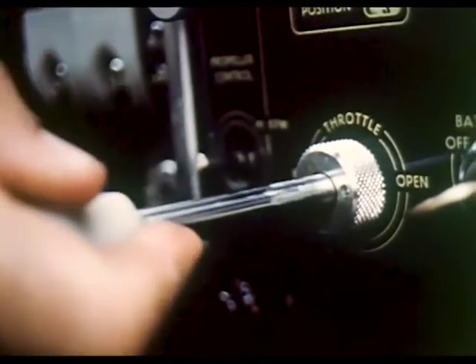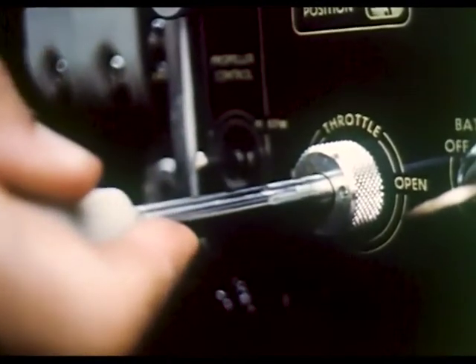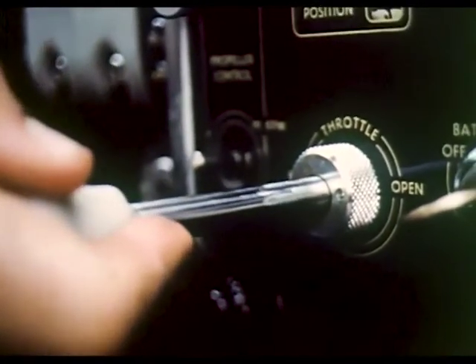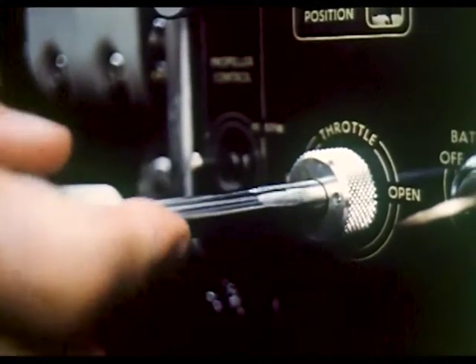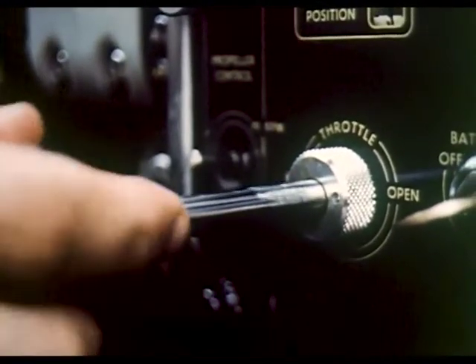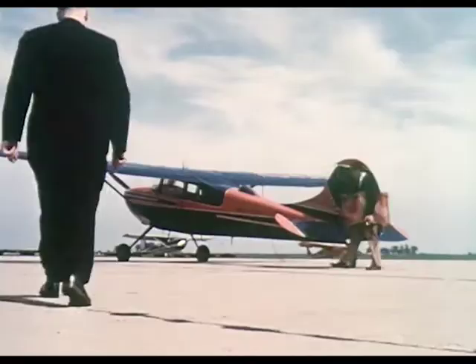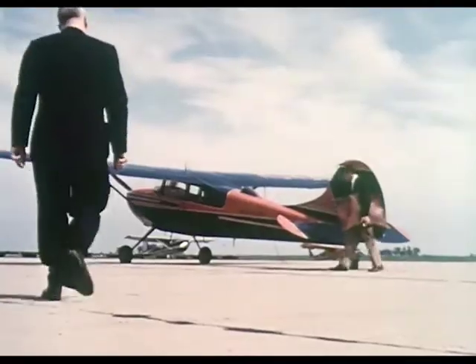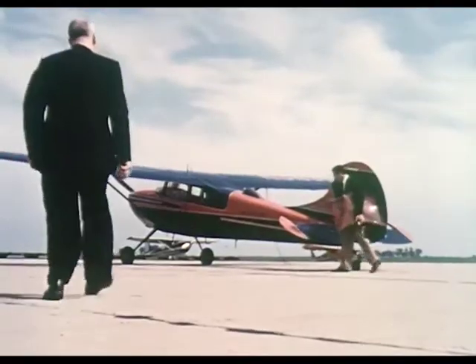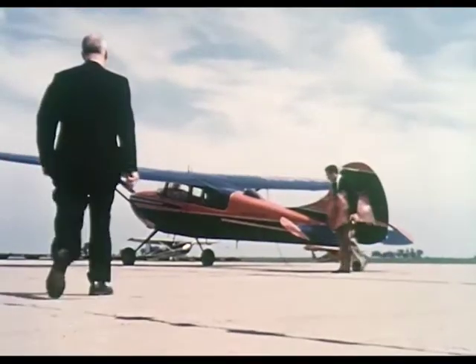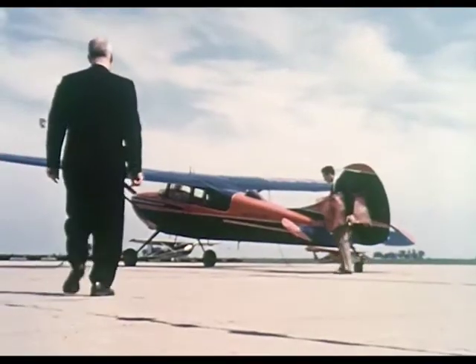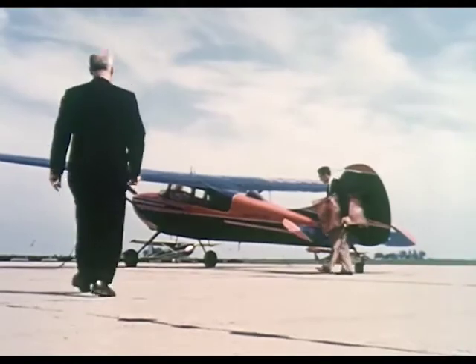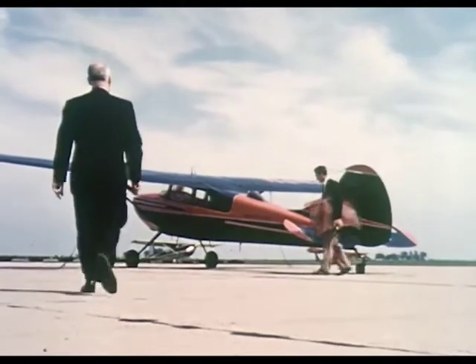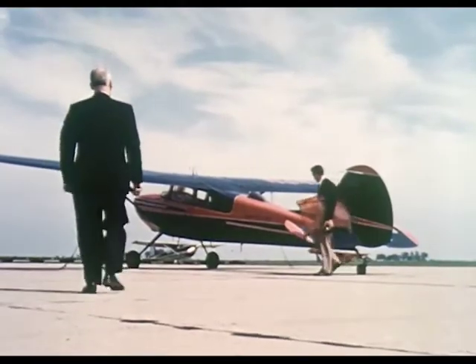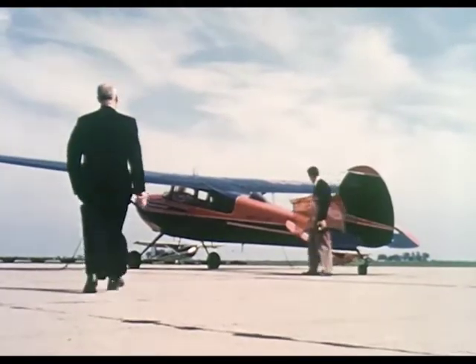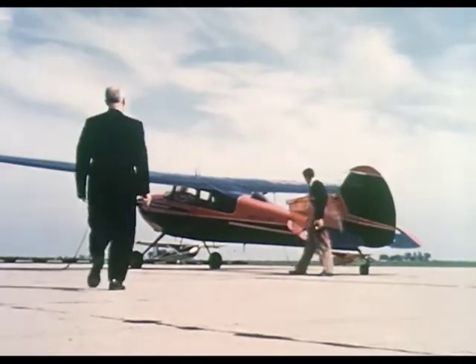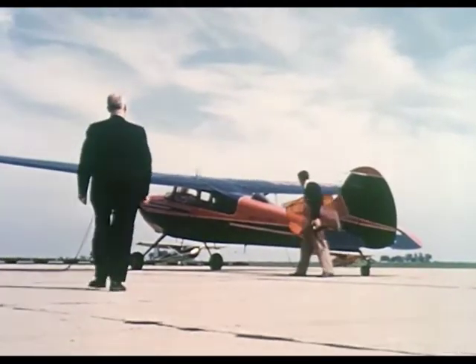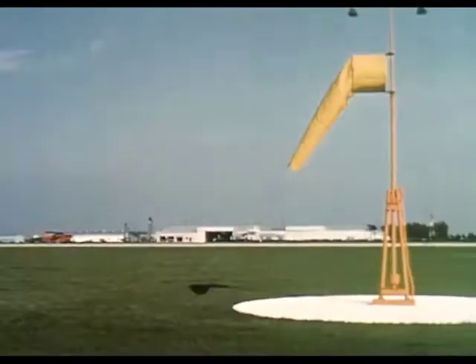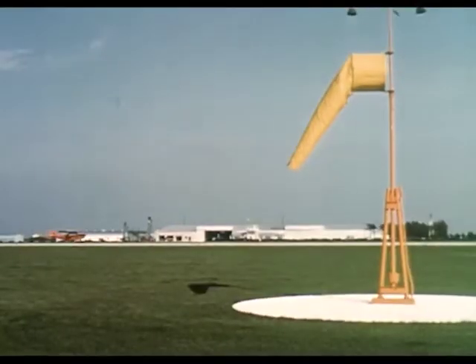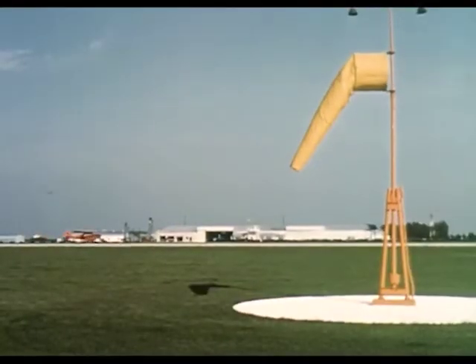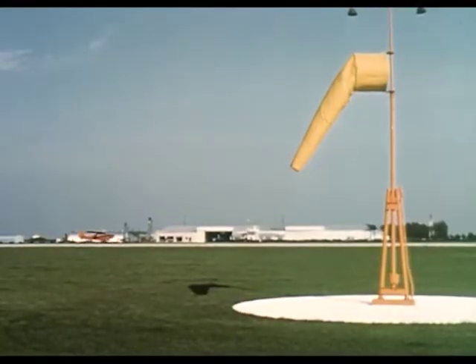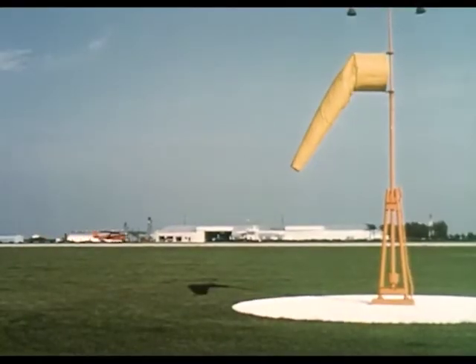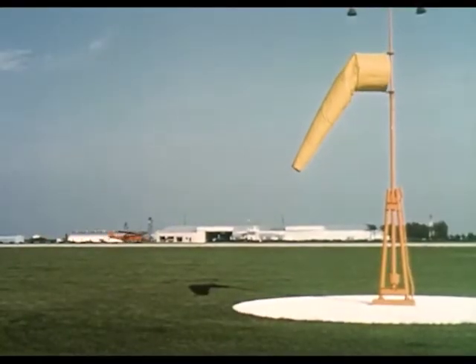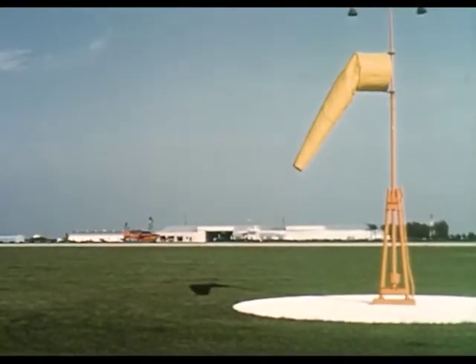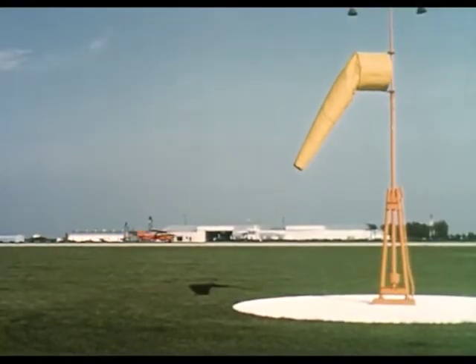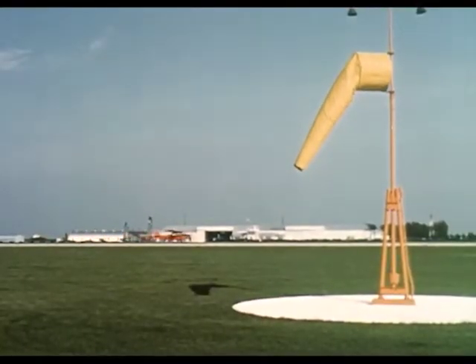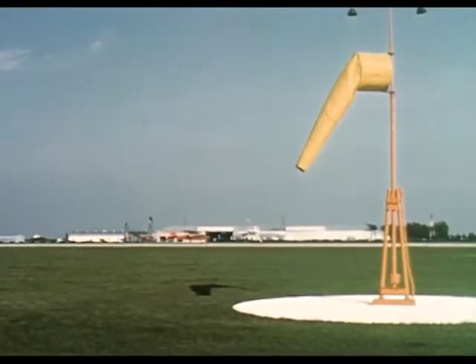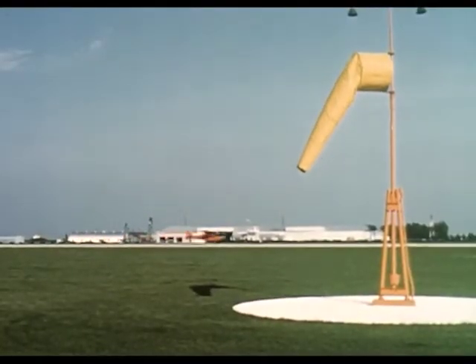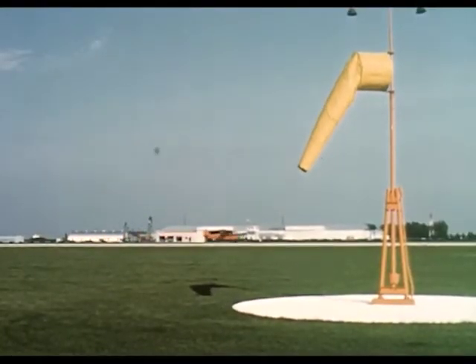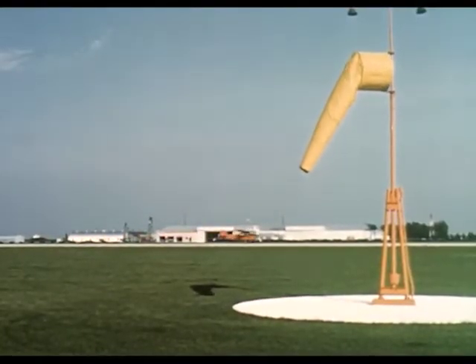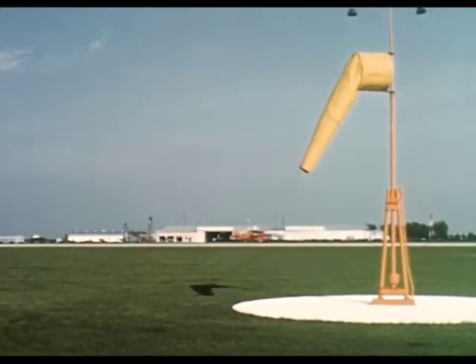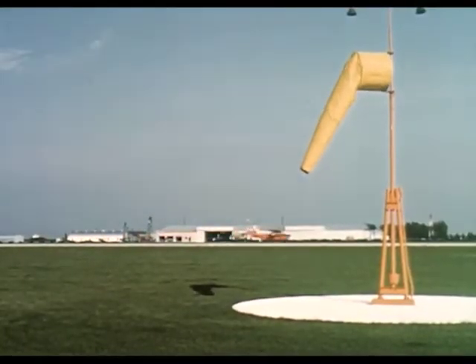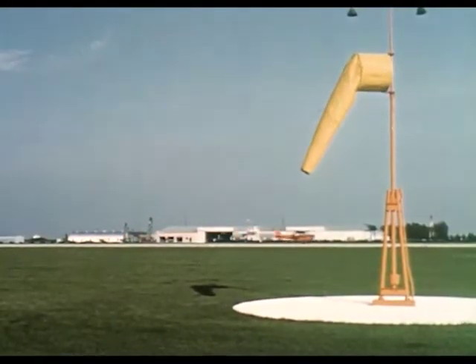But before flight instruction can begin, pilots check the flaccidity of the breeze tube. Good — engorgement is low.